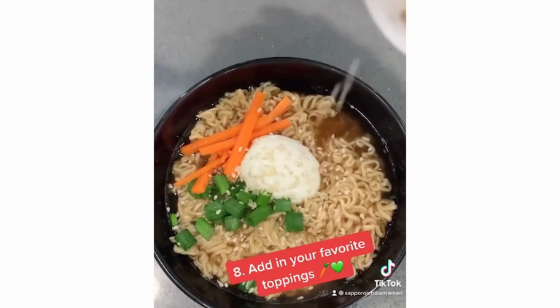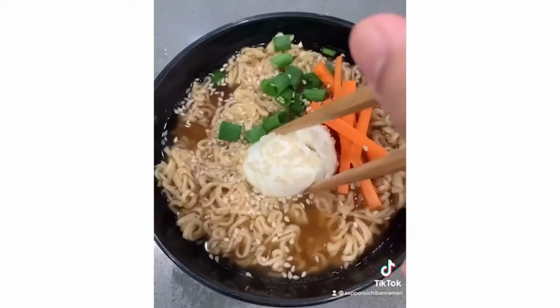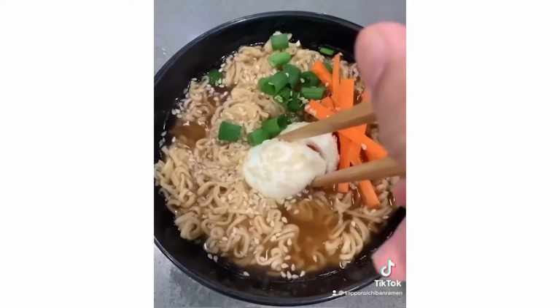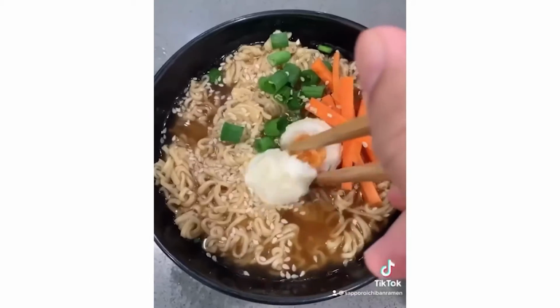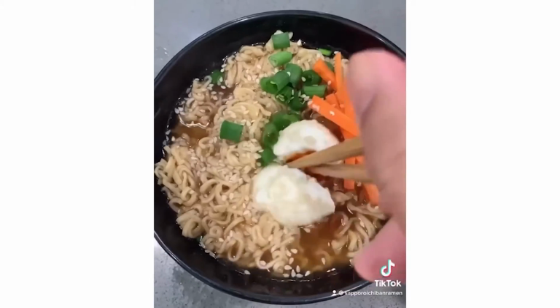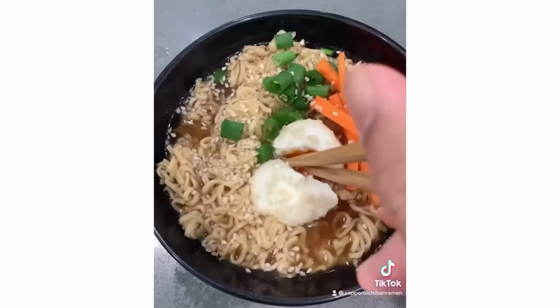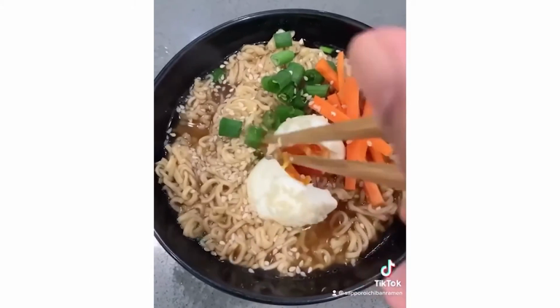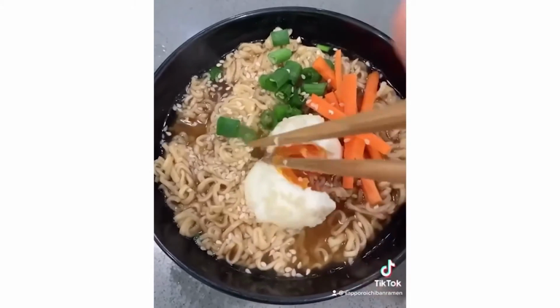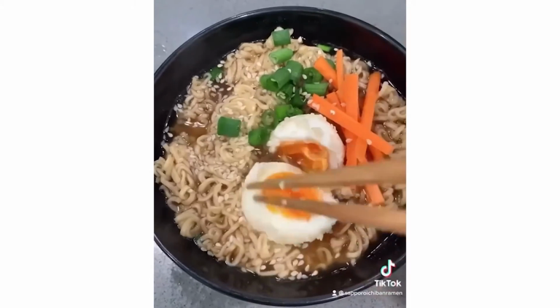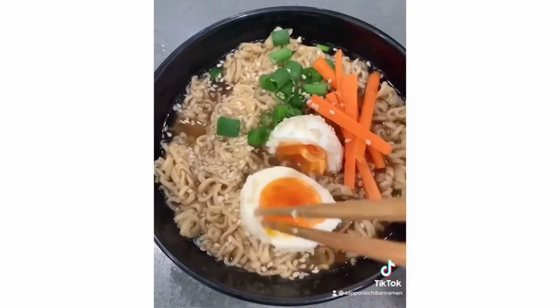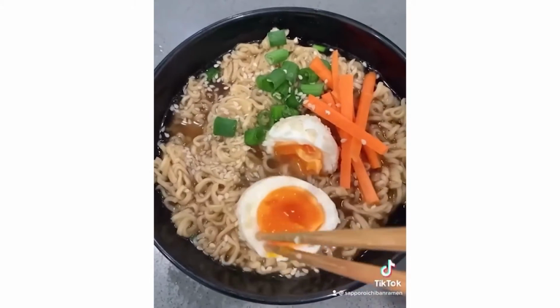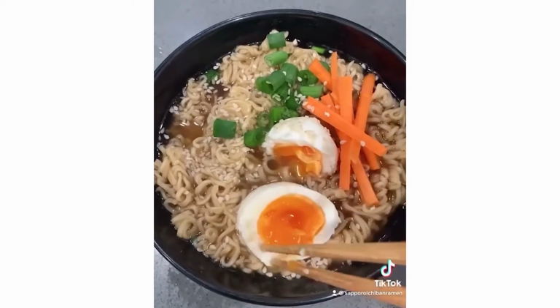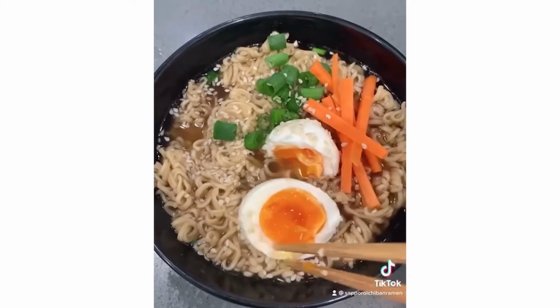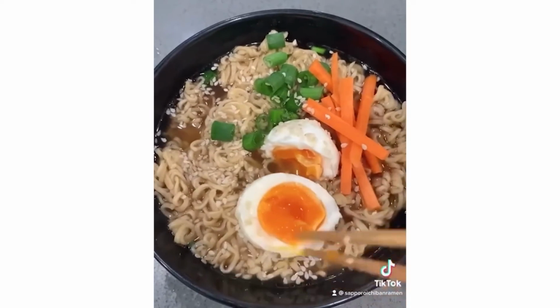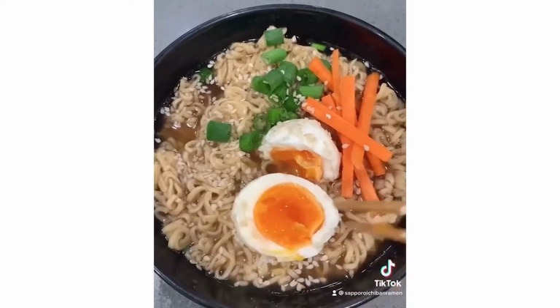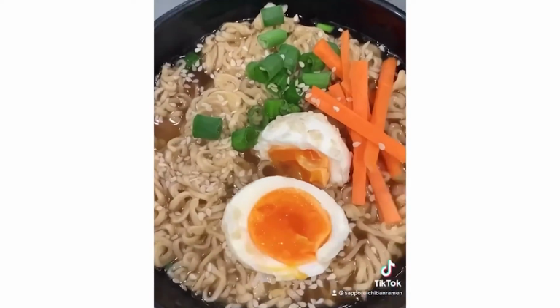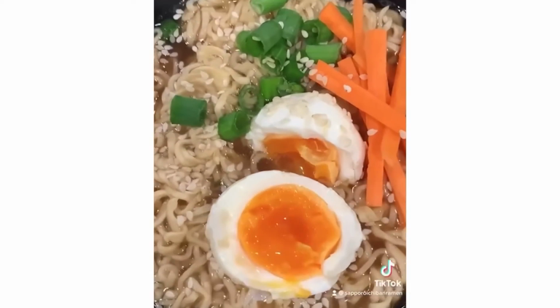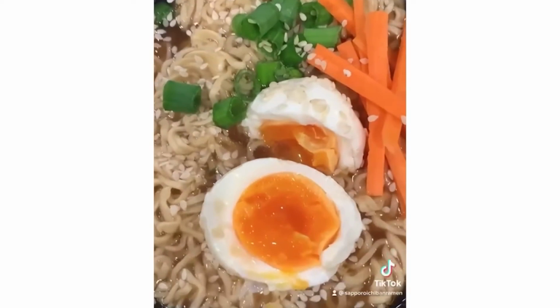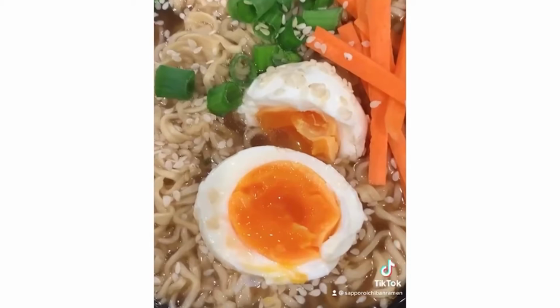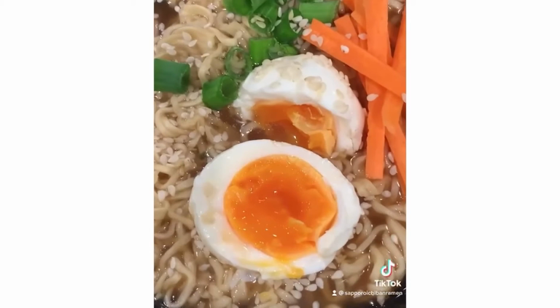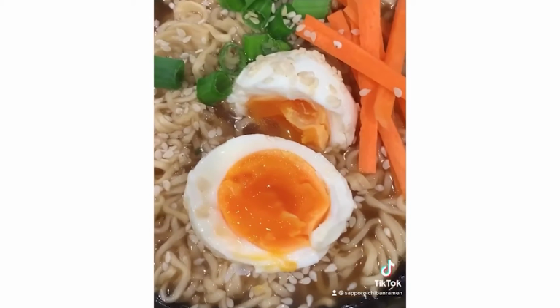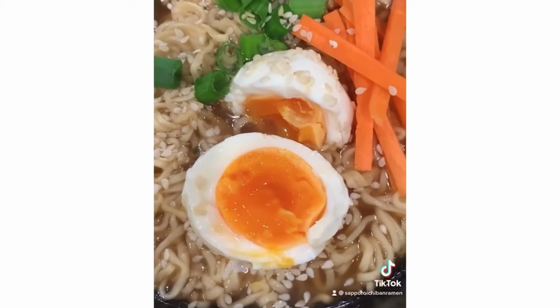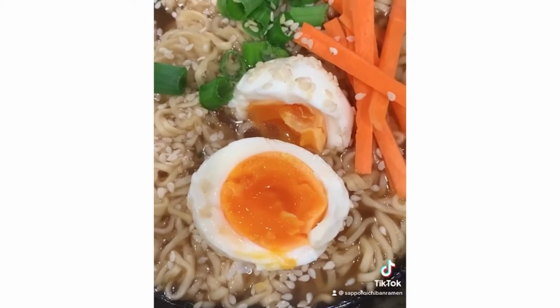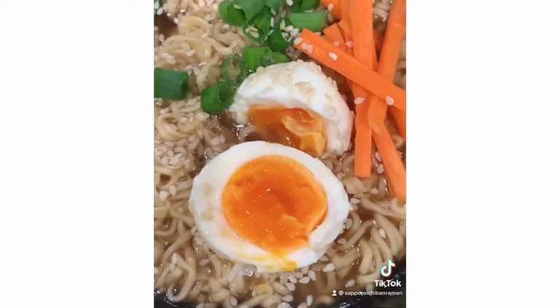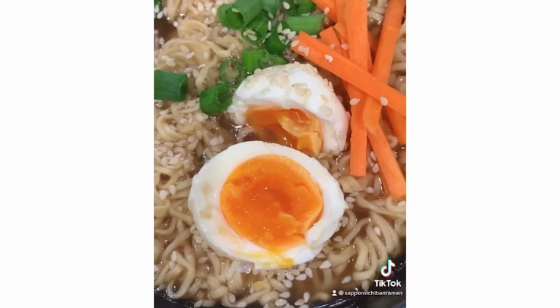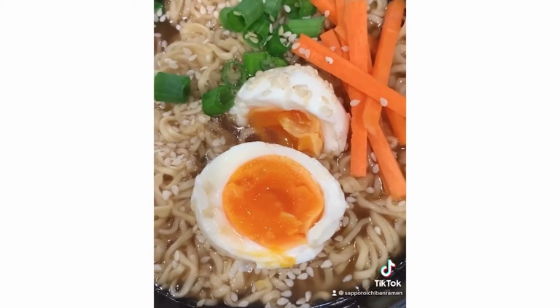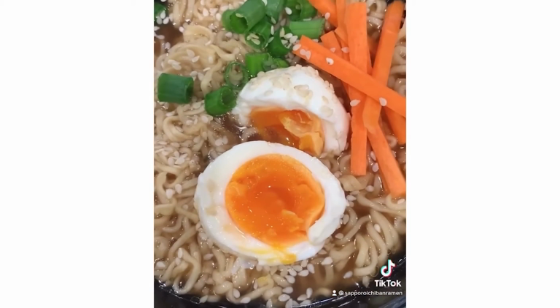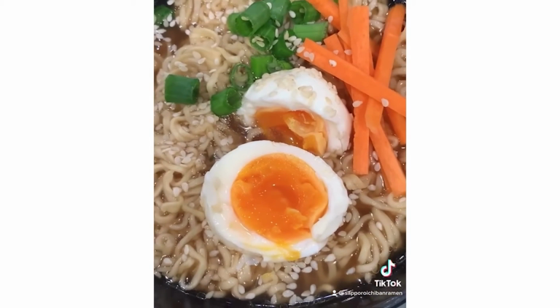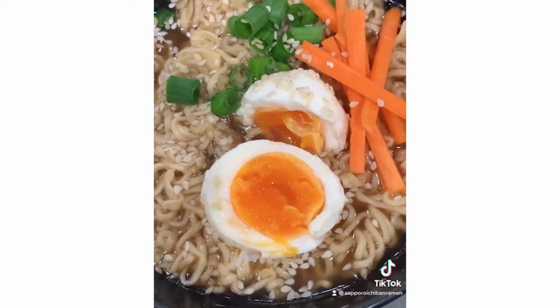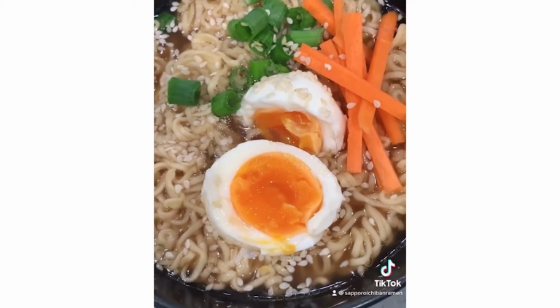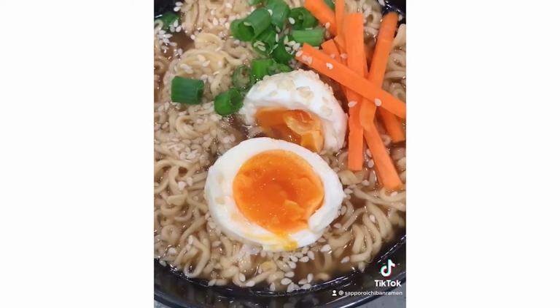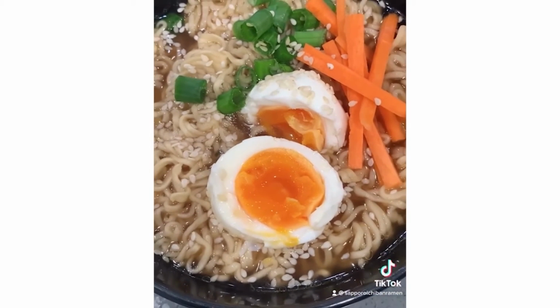Break up the egg and check out what's inside. And that's how you make a soft-boiled egg for your ramen.